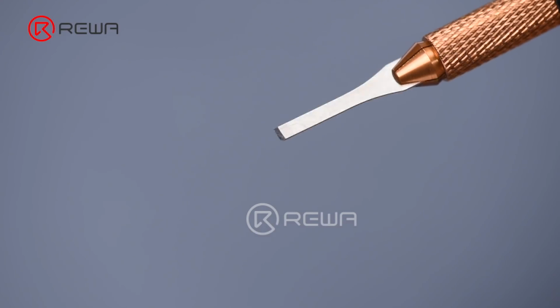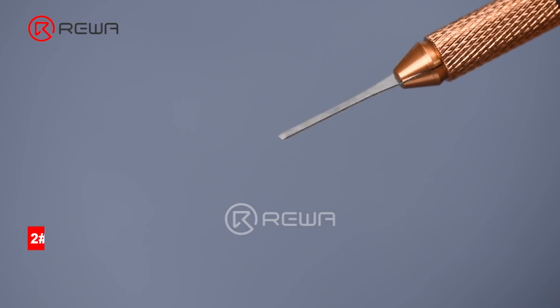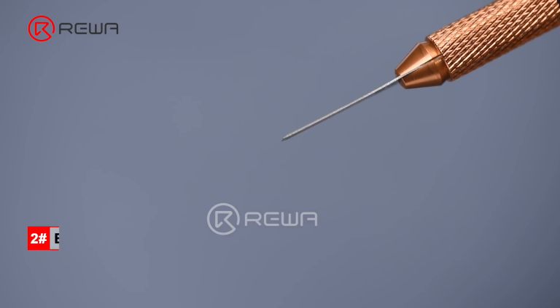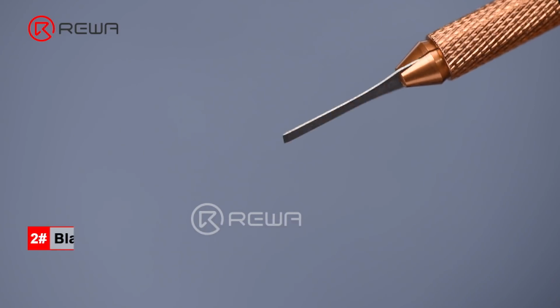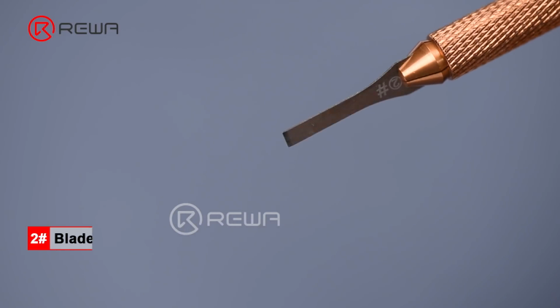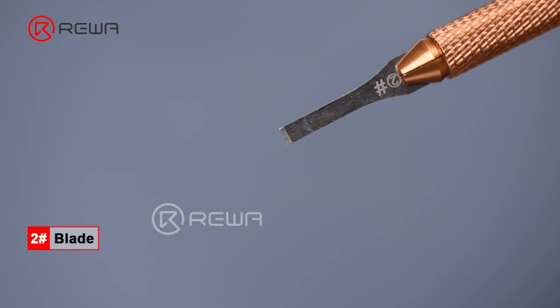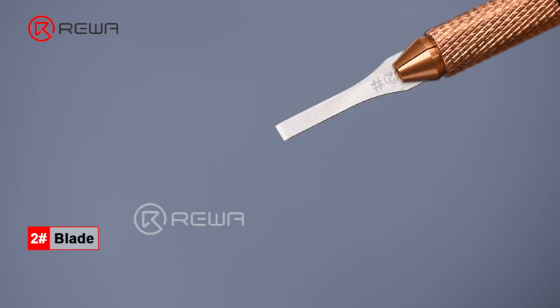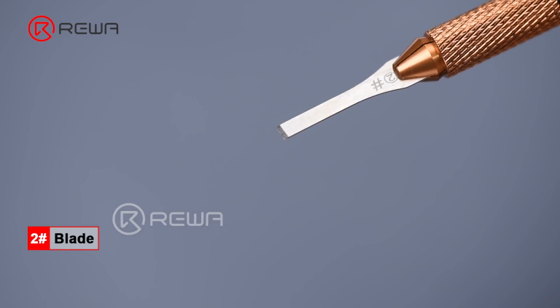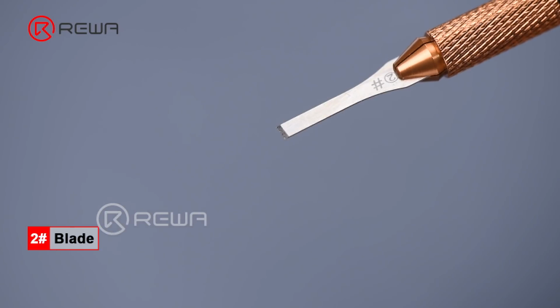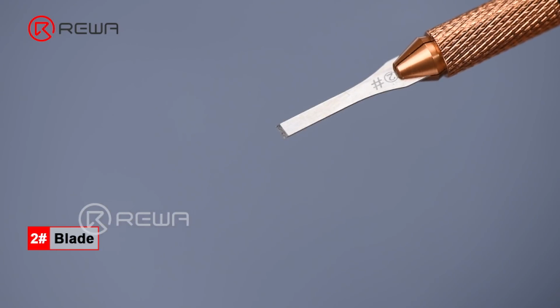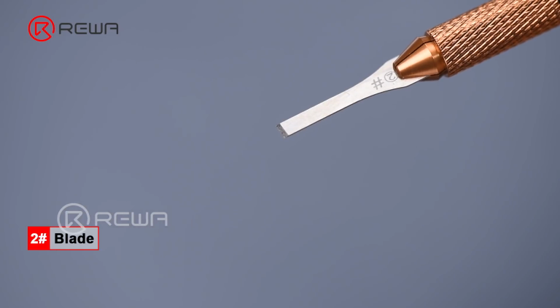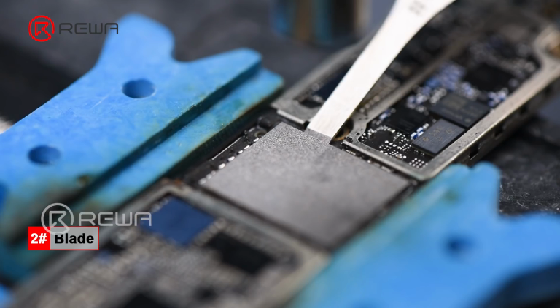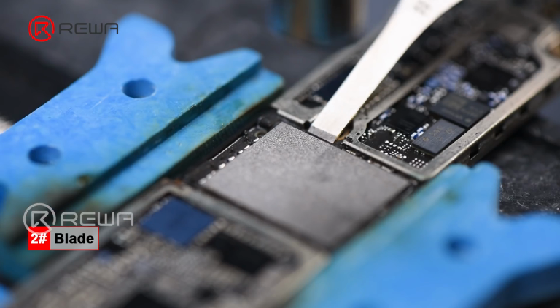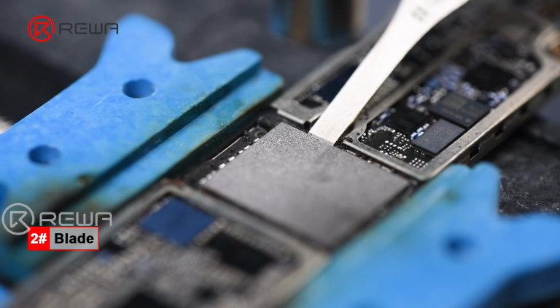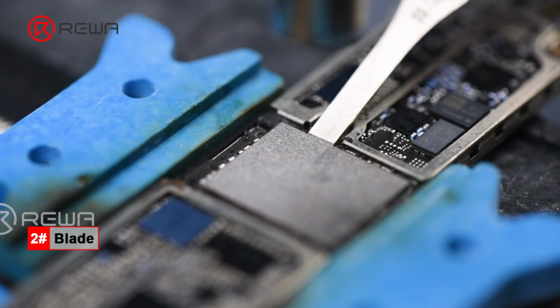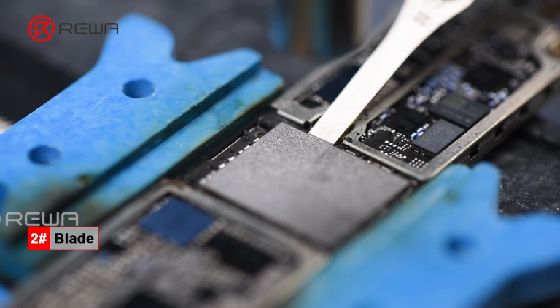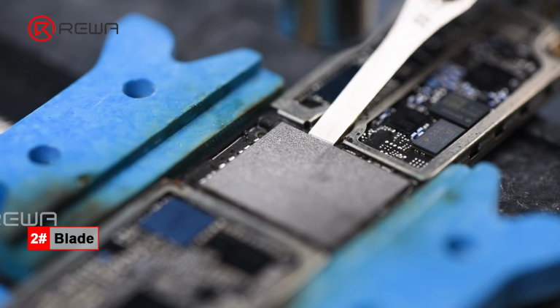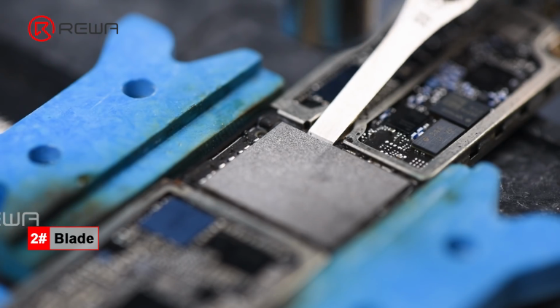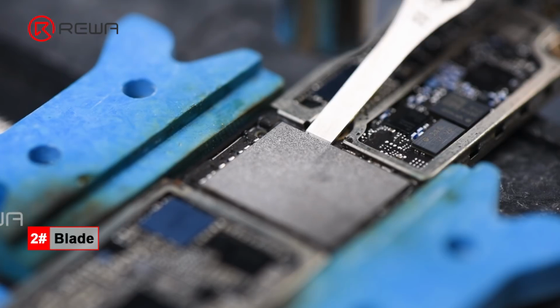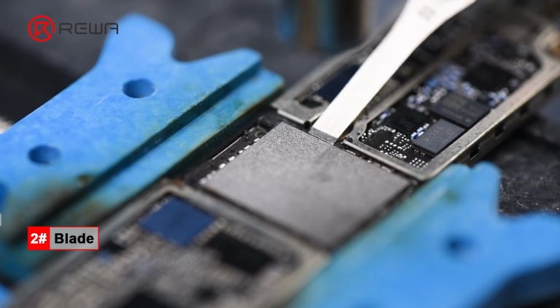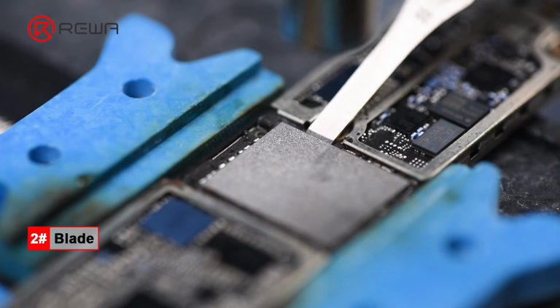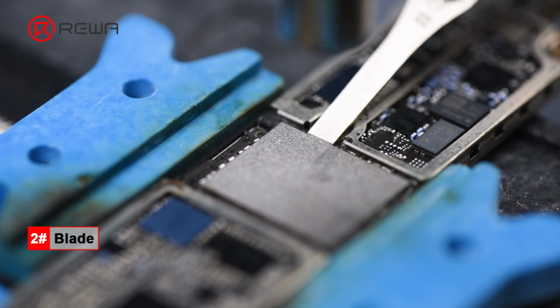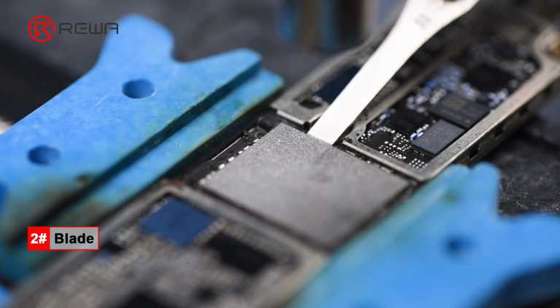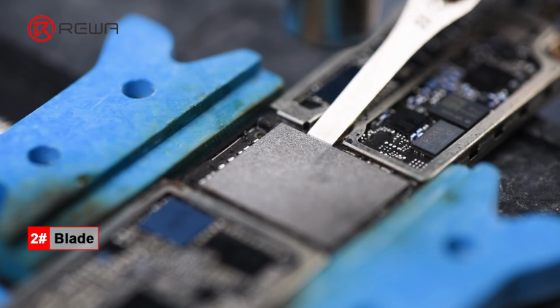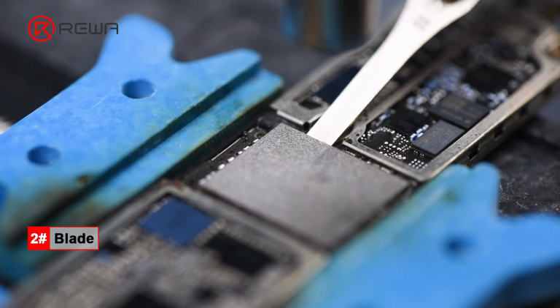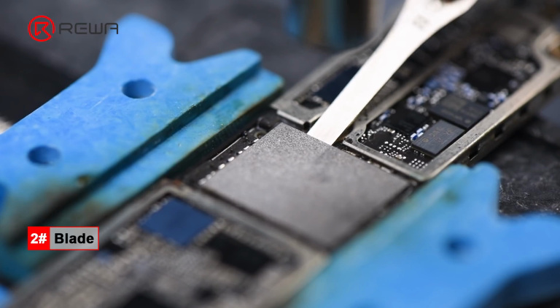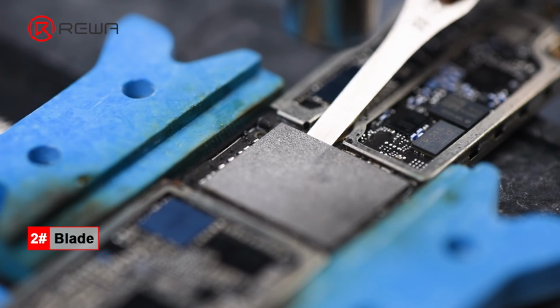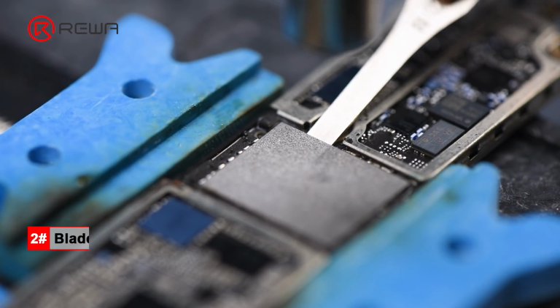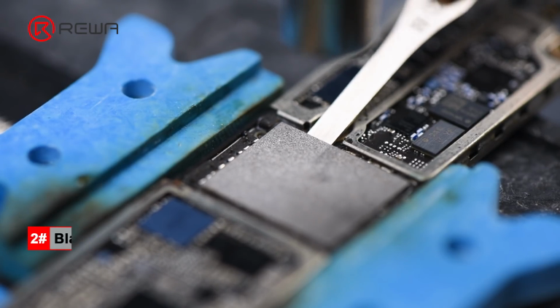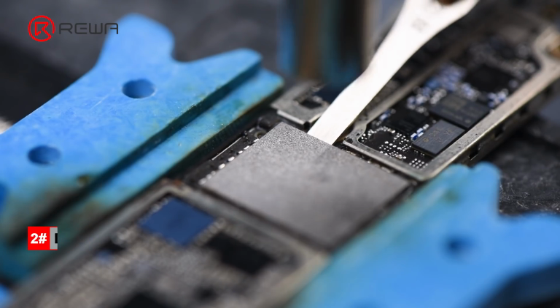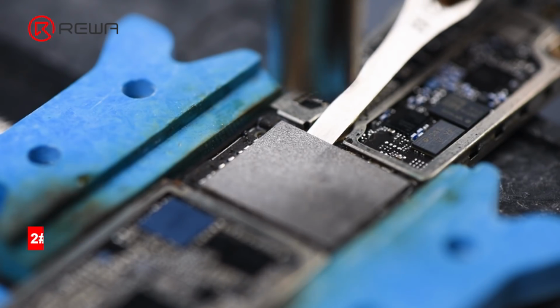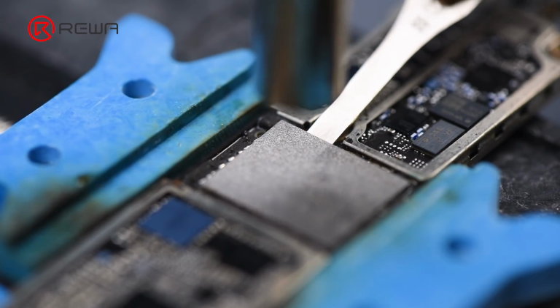Blade No. 2 is mainly used for removing large chips and adhesive around them.